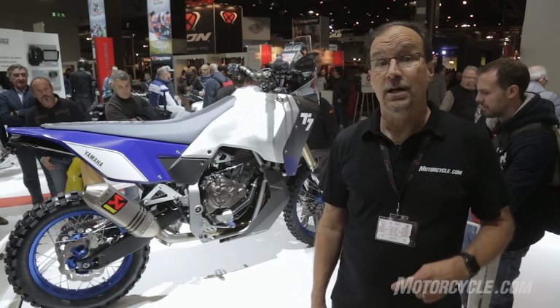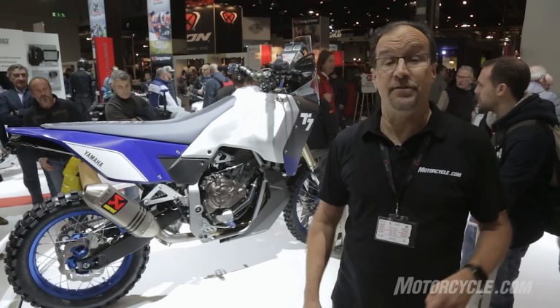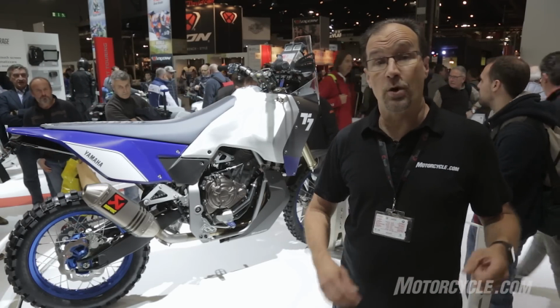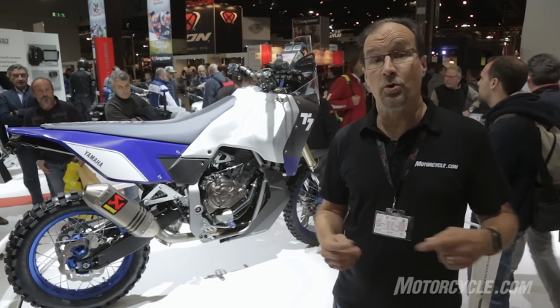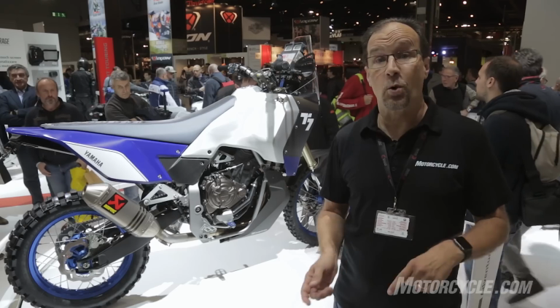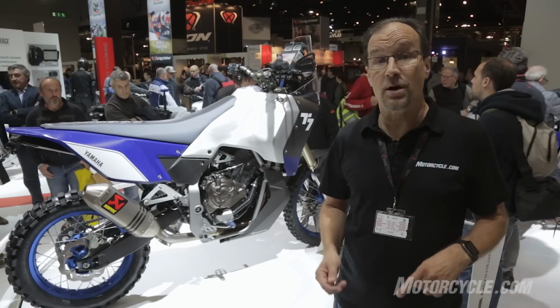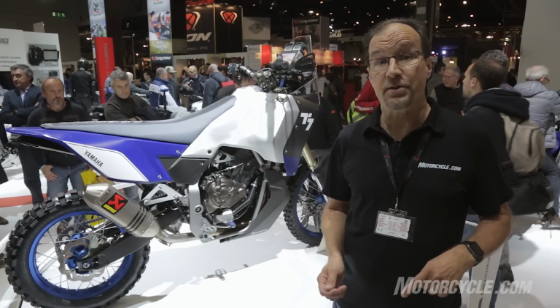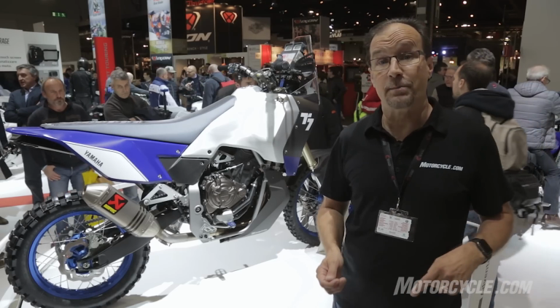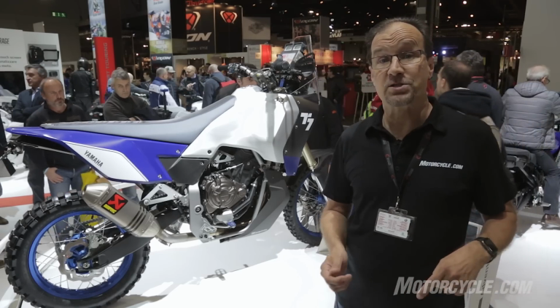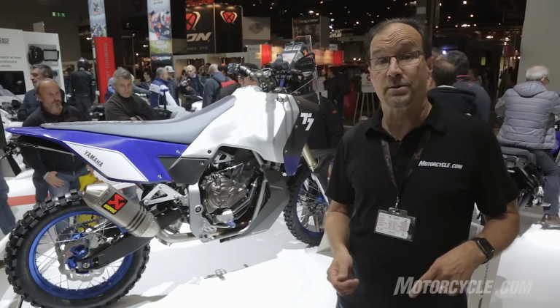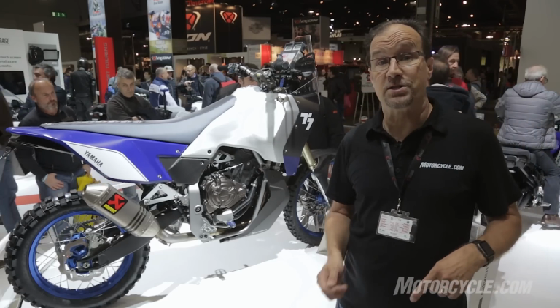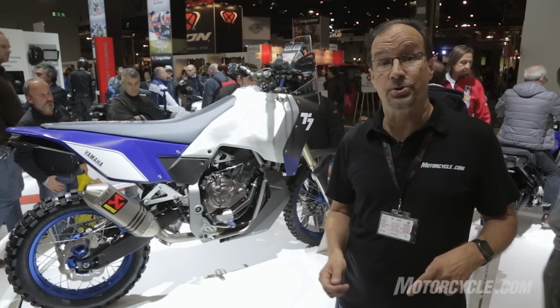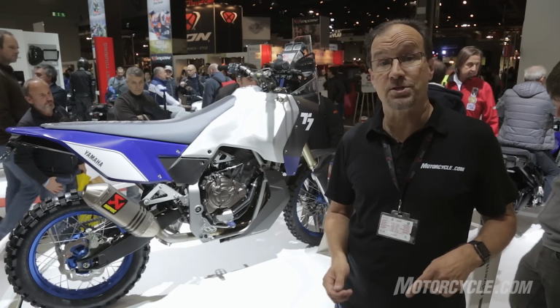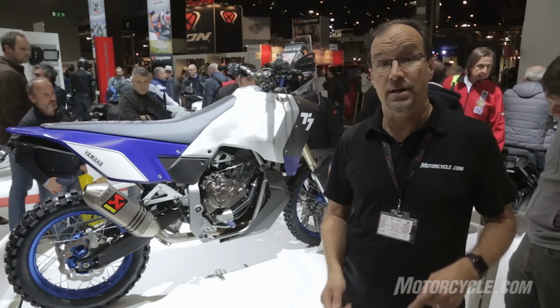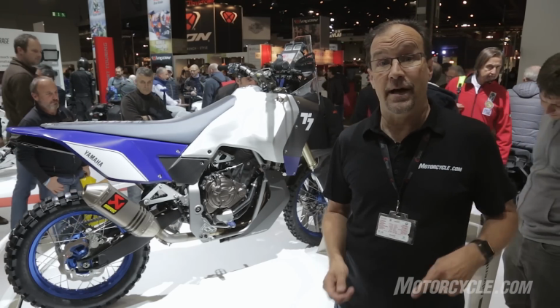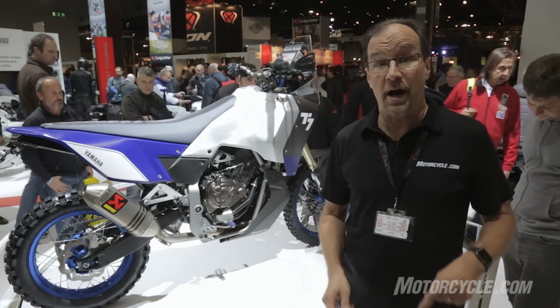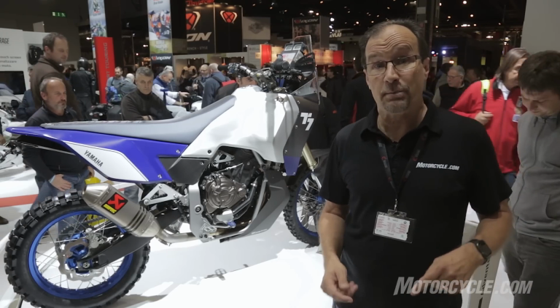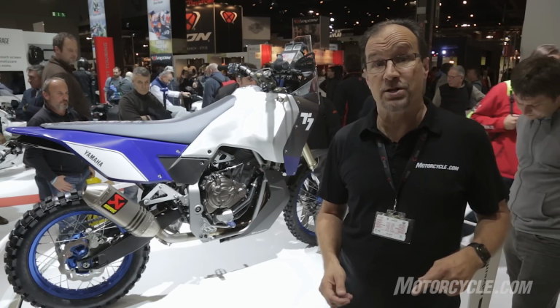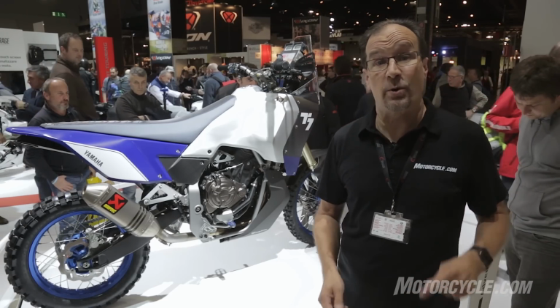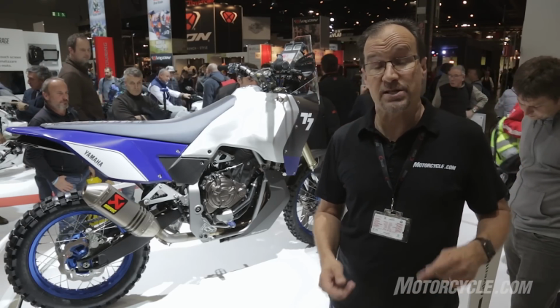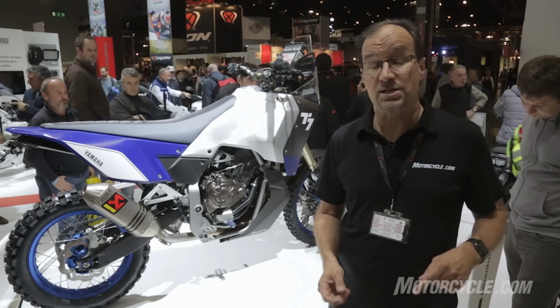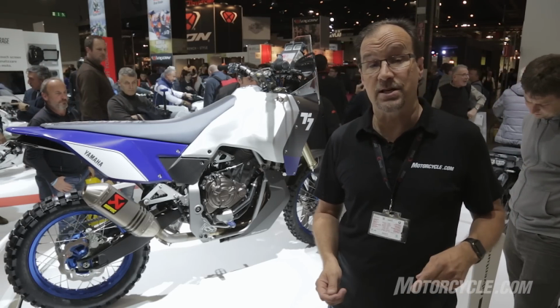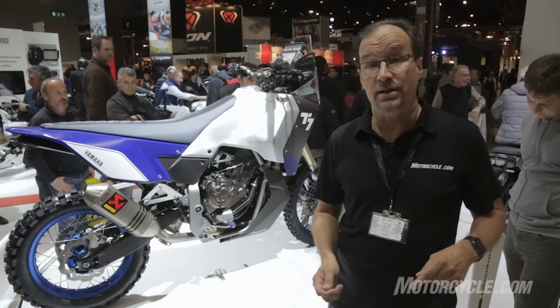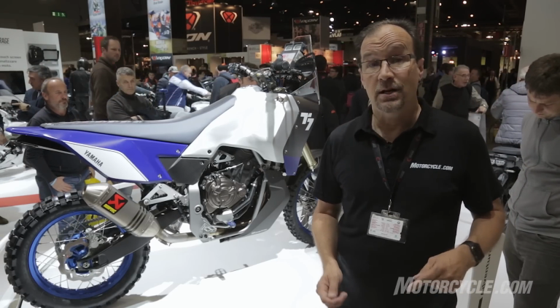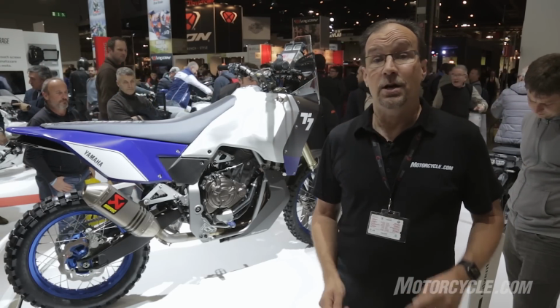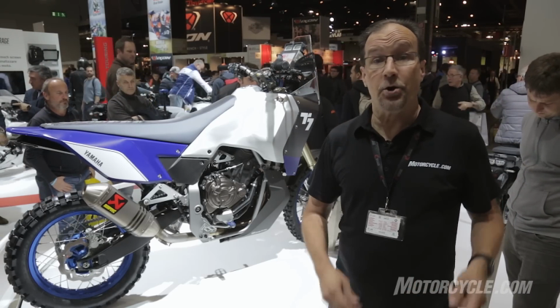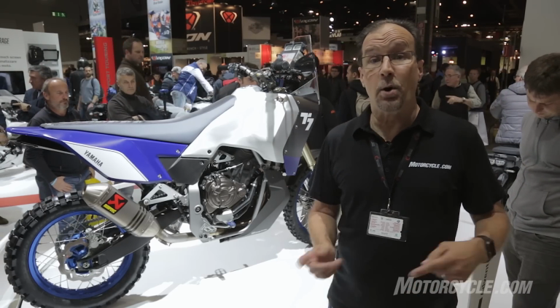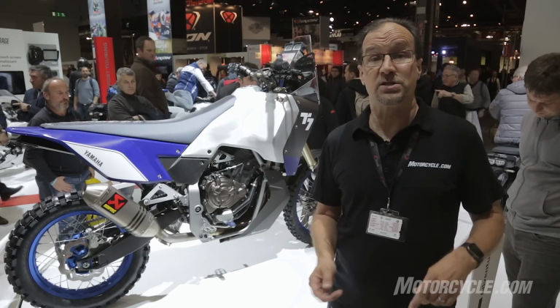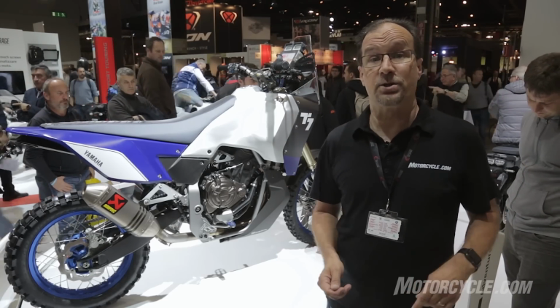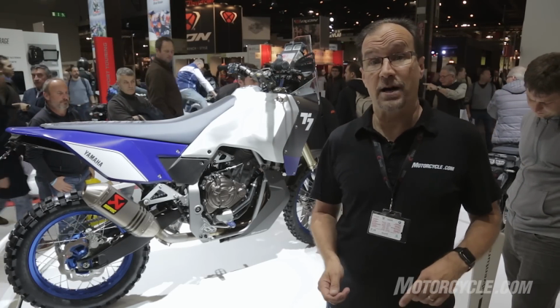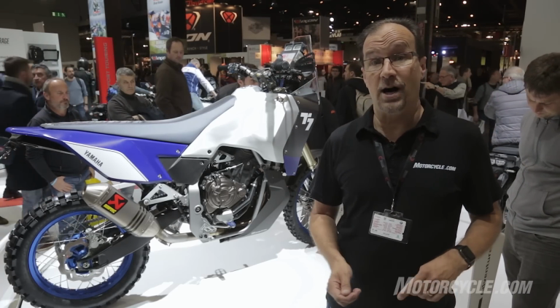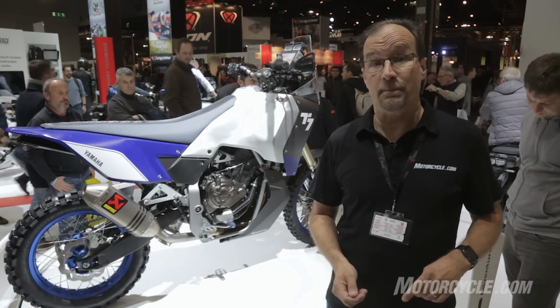If you want to learn more about the motorcycles introduced at EICMA 2016, go to Motorcycle.com.